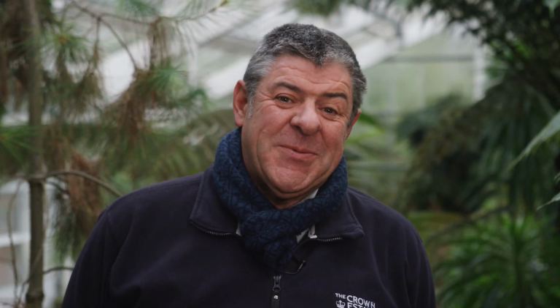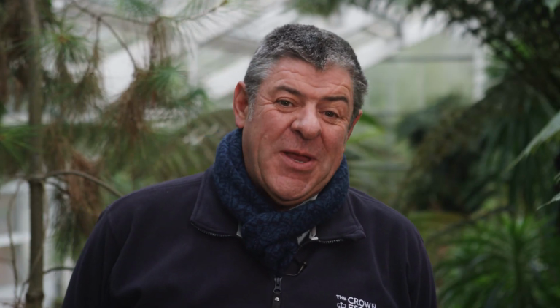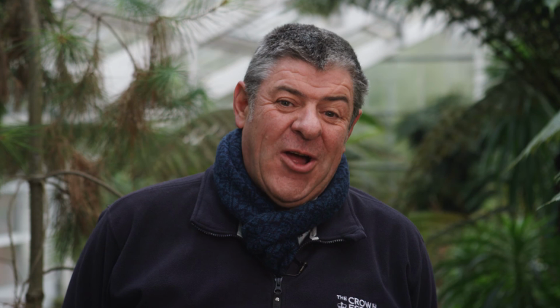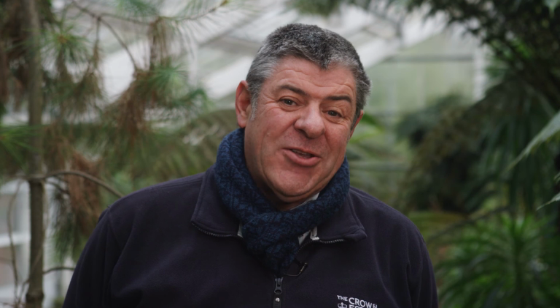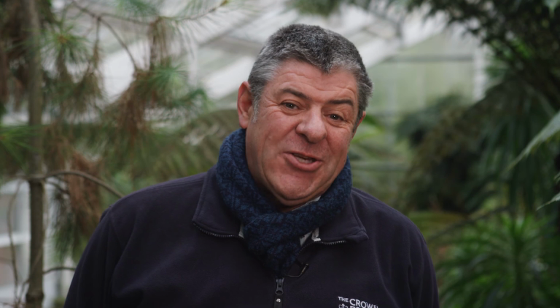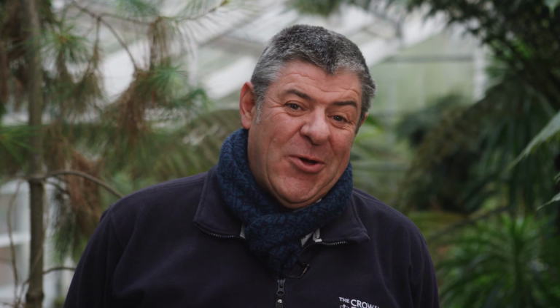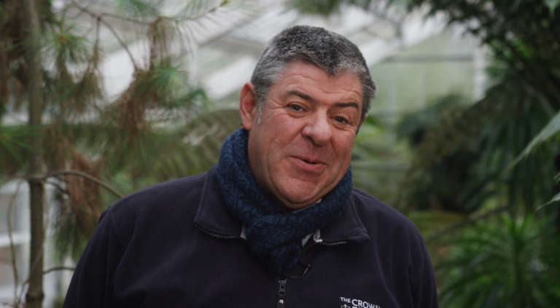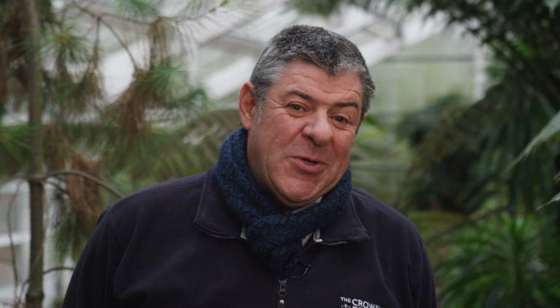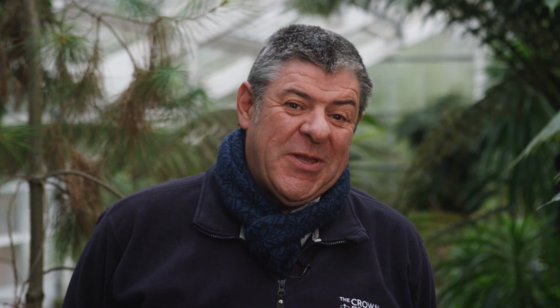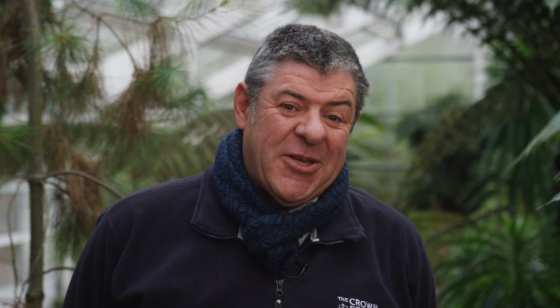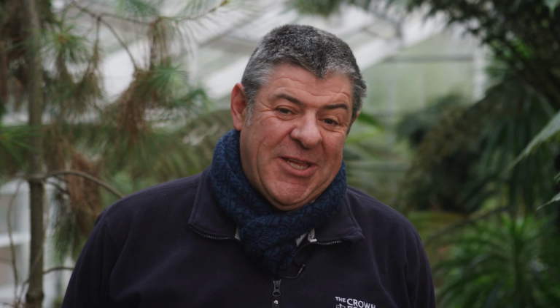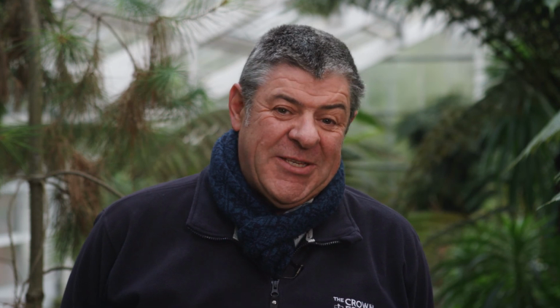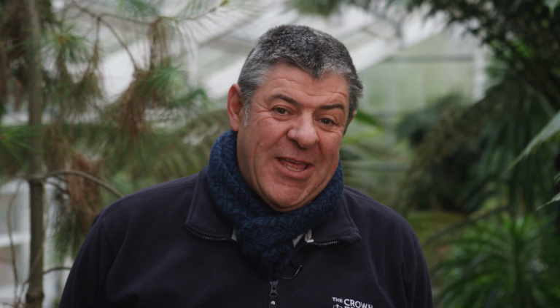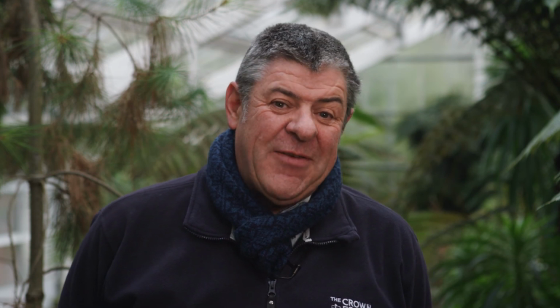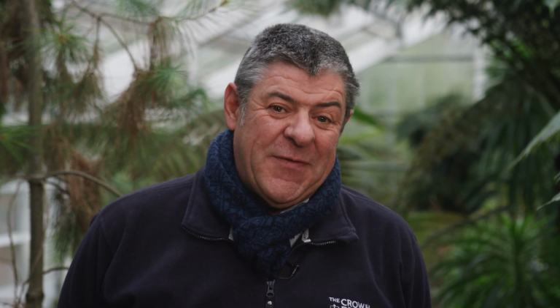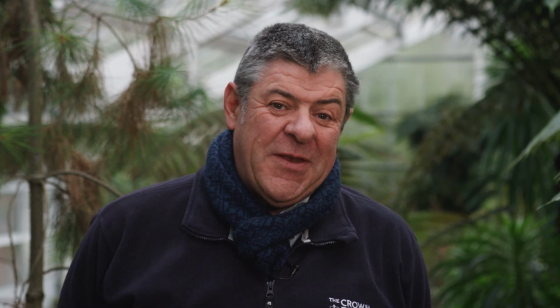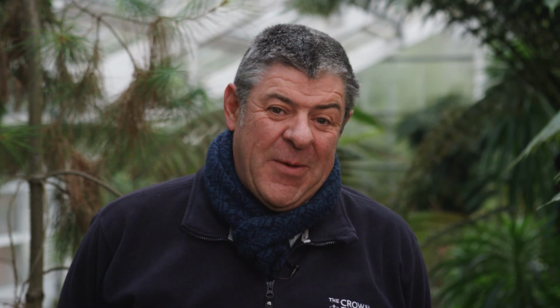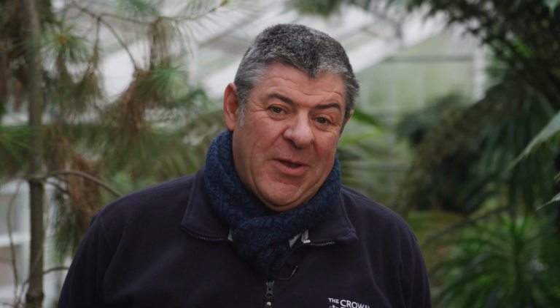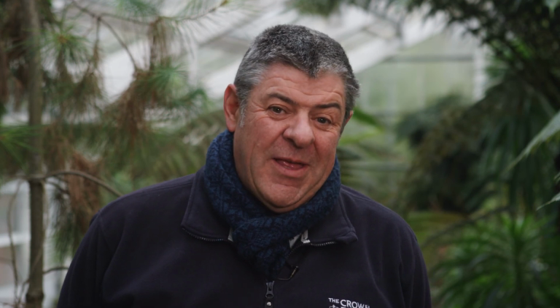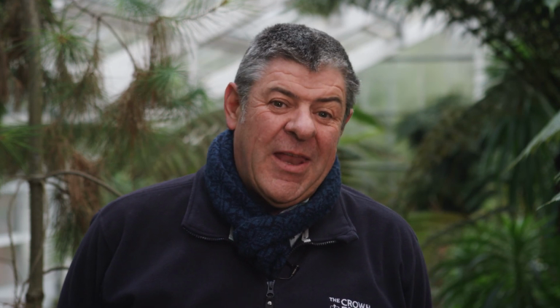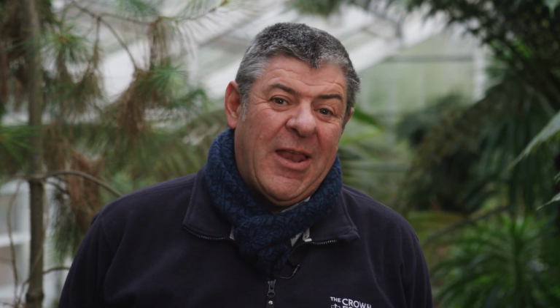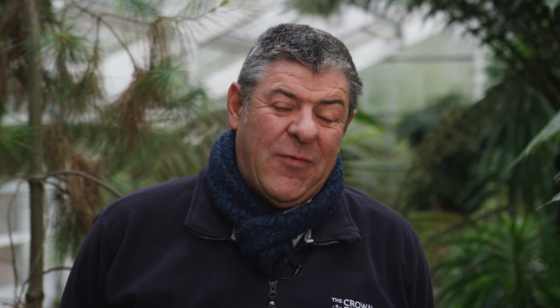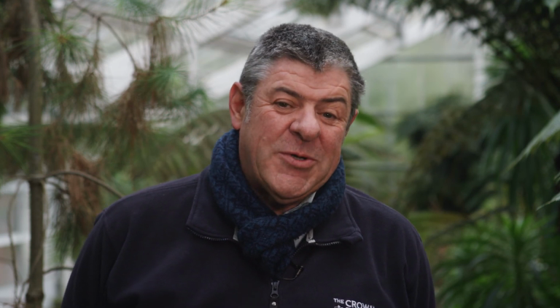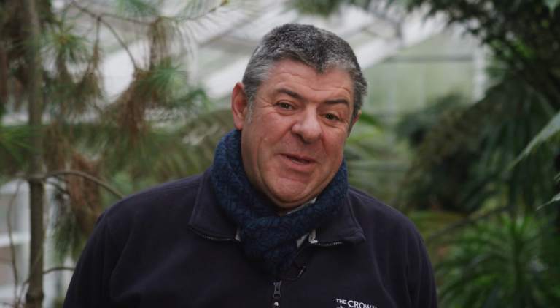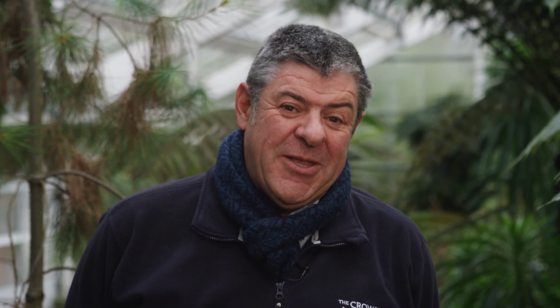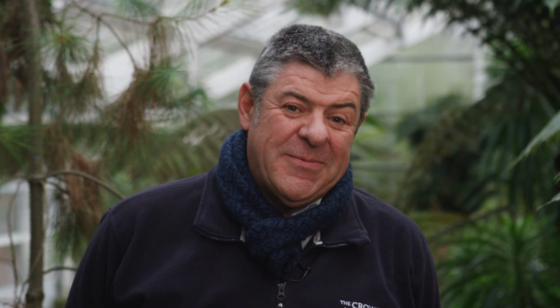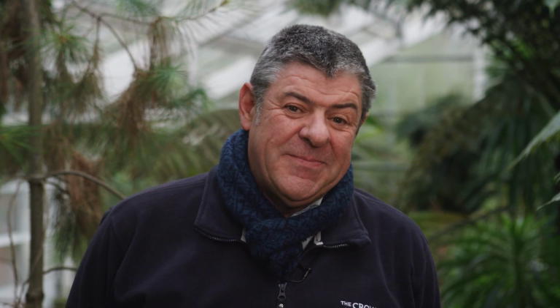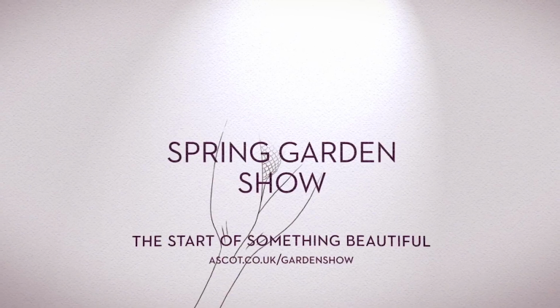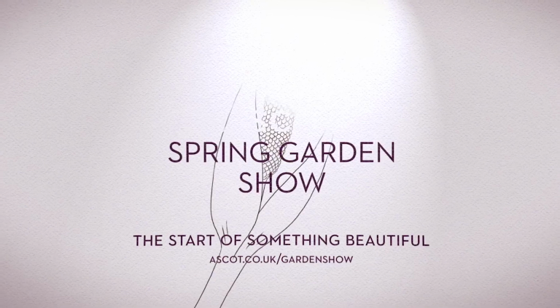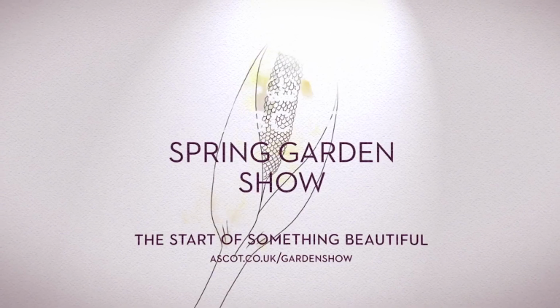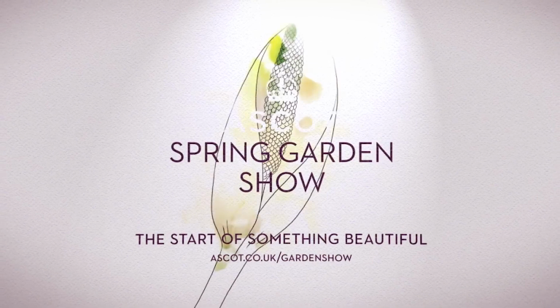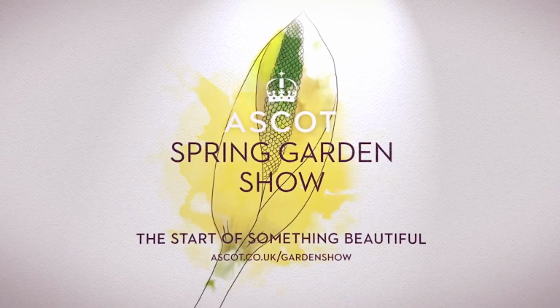You can meet me and the gardens team at the Ascot Spring Garden Show between the 13th and 15th of April, and I look forward to meeting you.